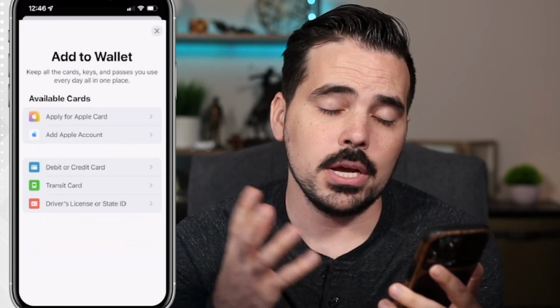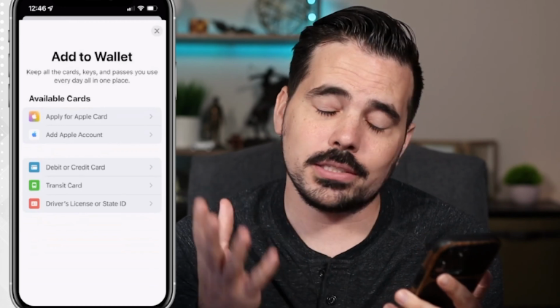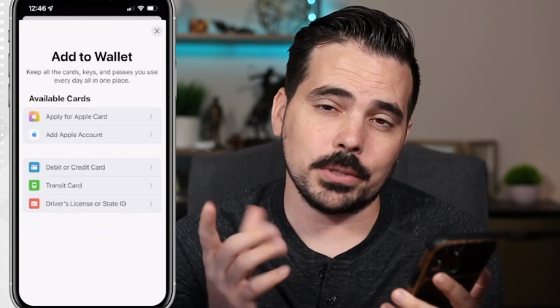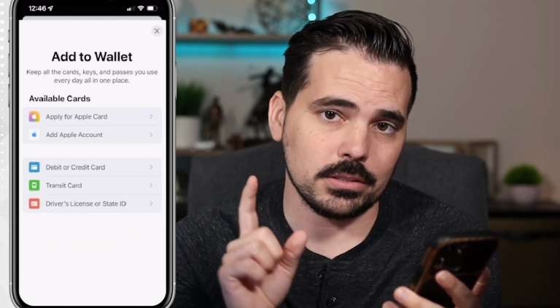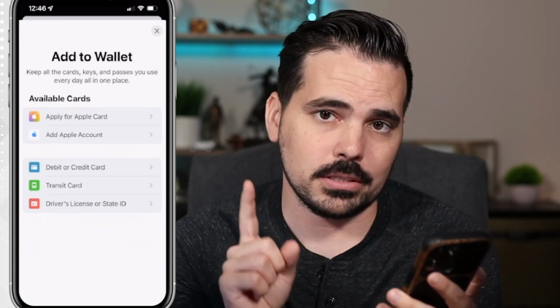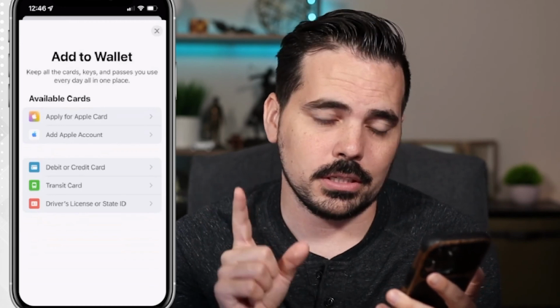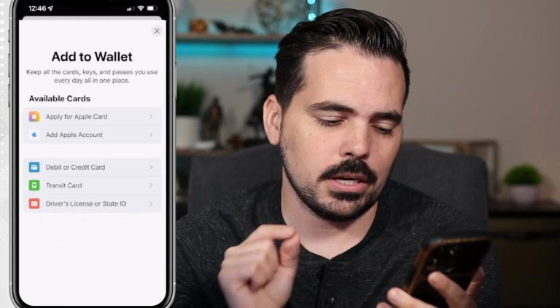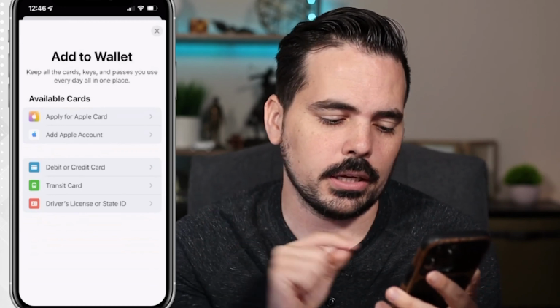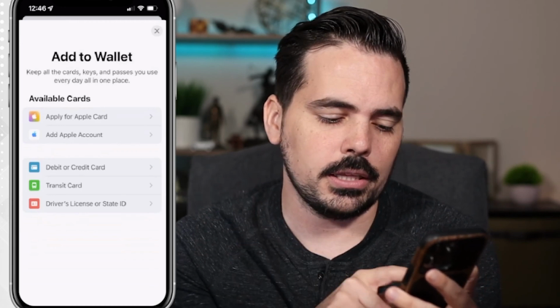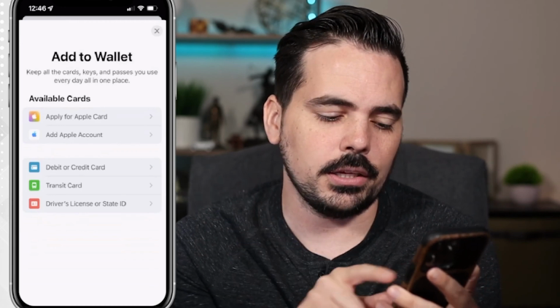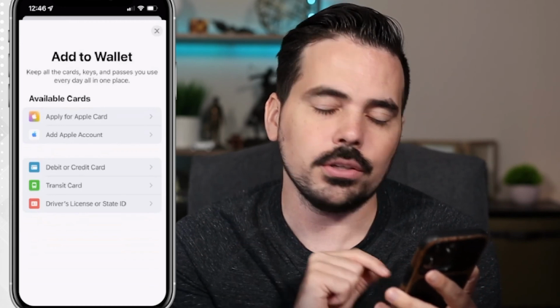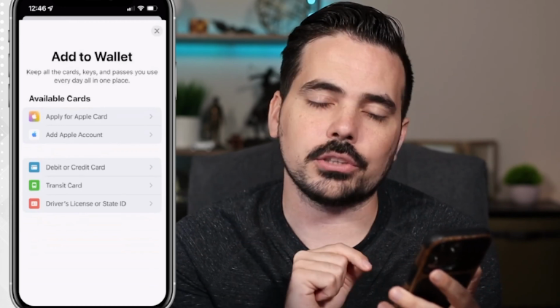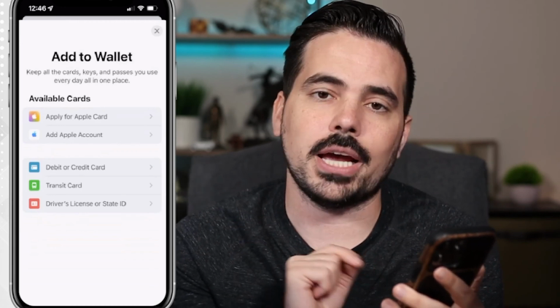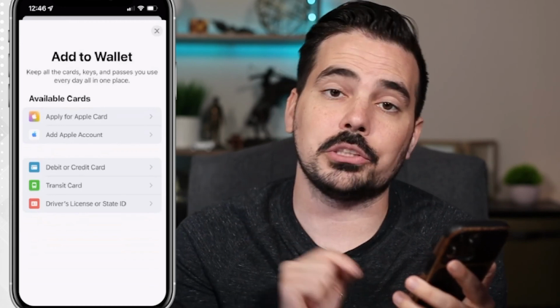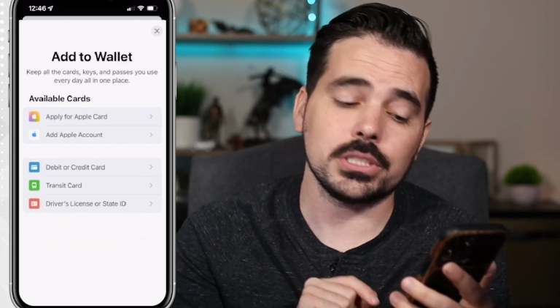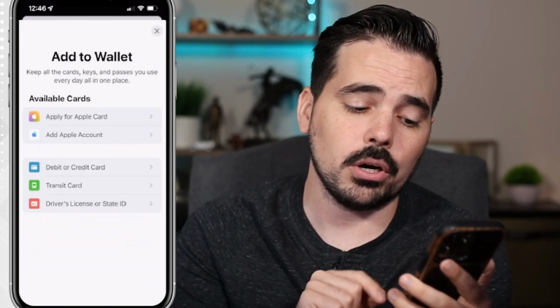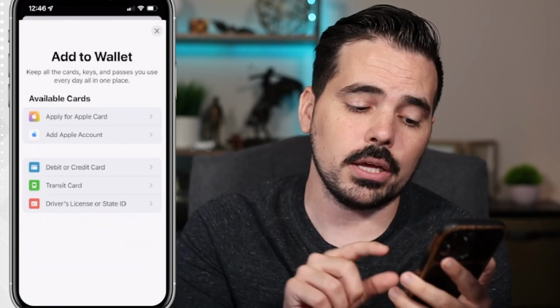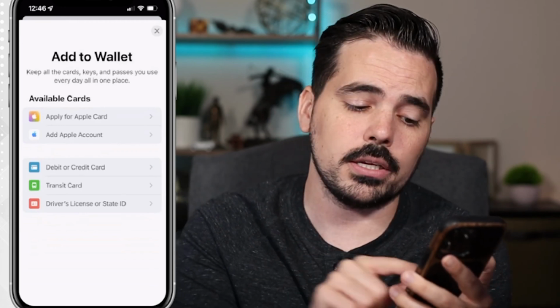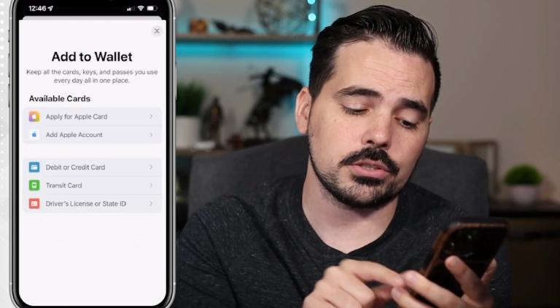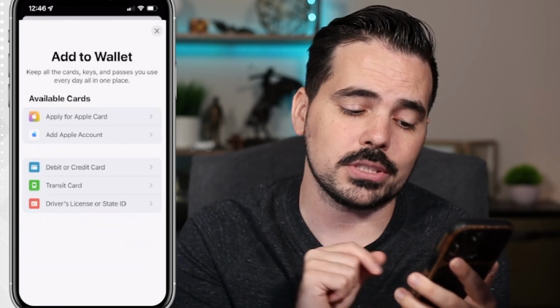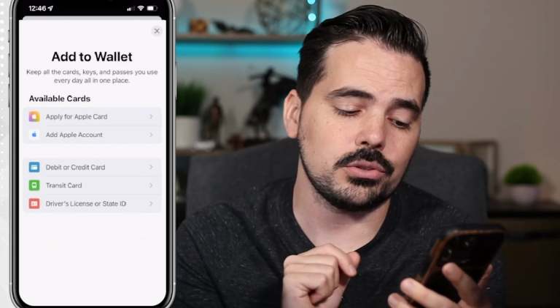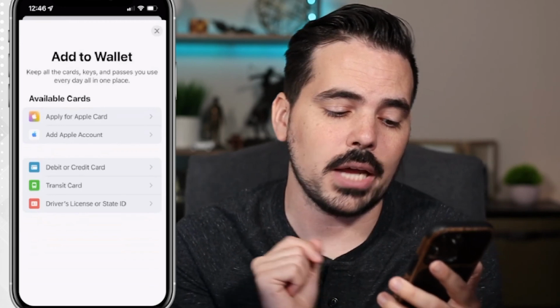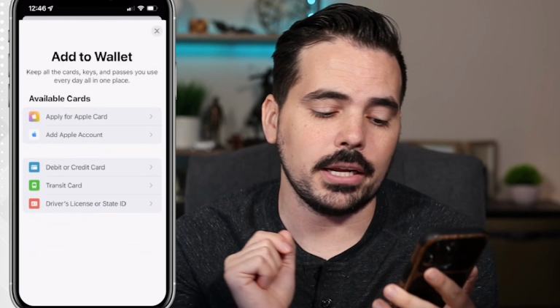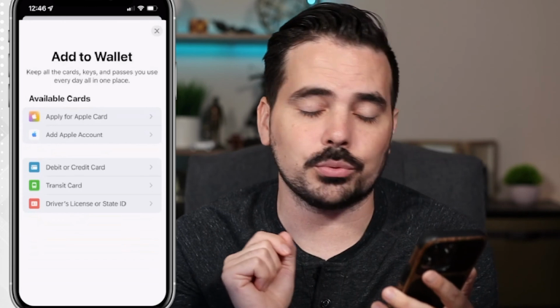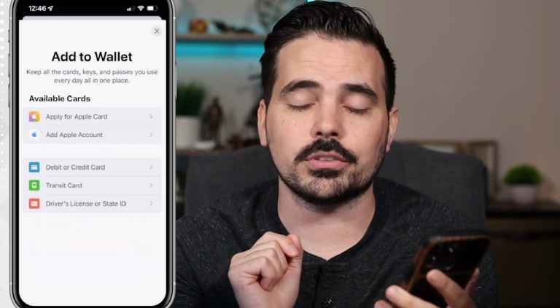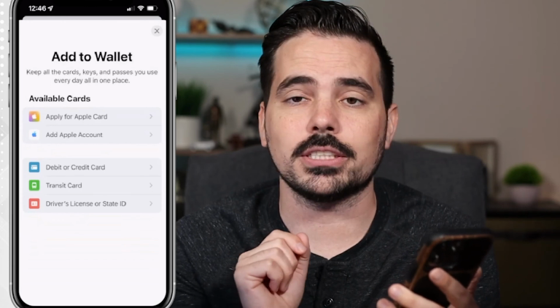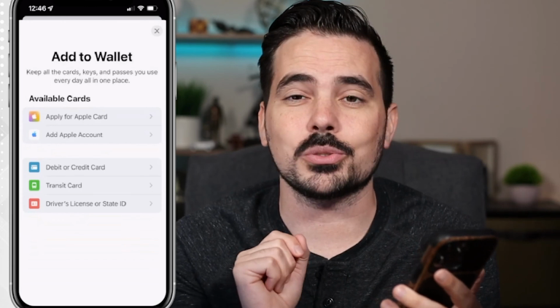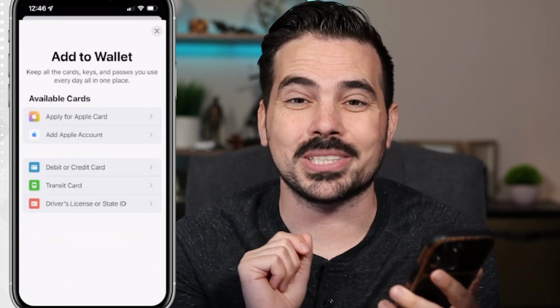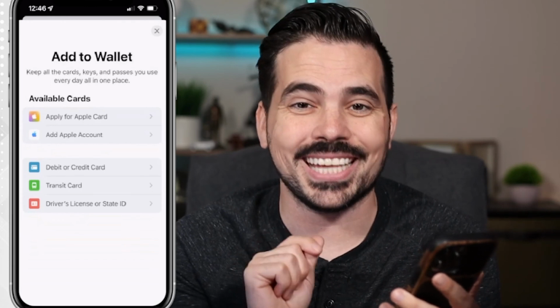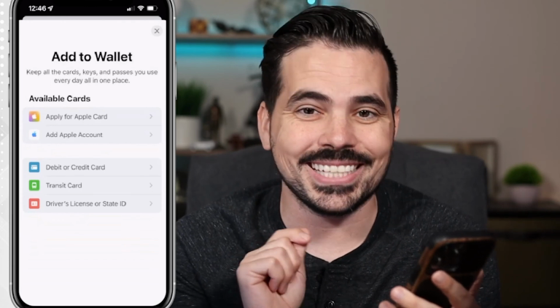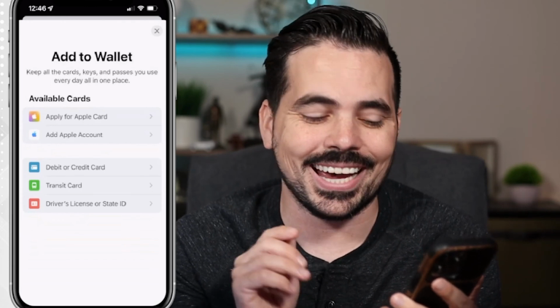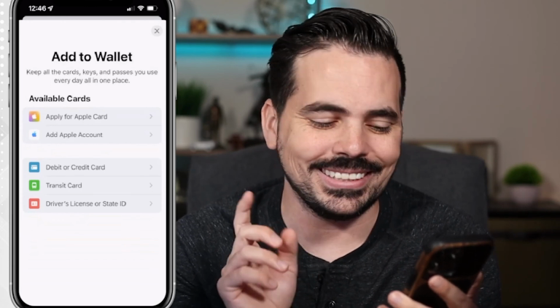As a key thing here, in some places you can actually add a transit card, and in certain states you can add a driver's license or state ID.